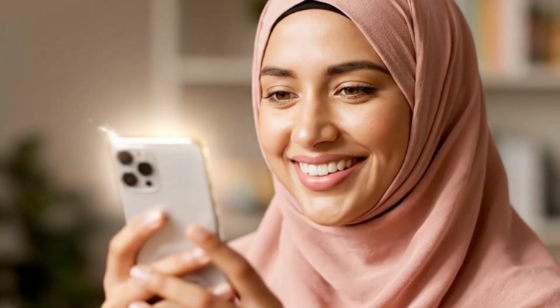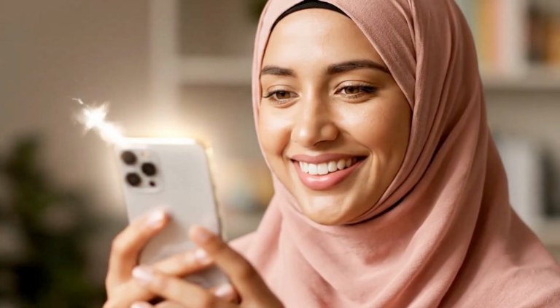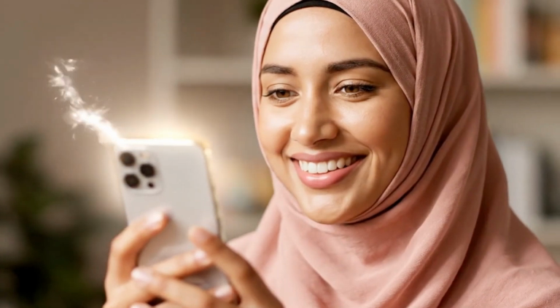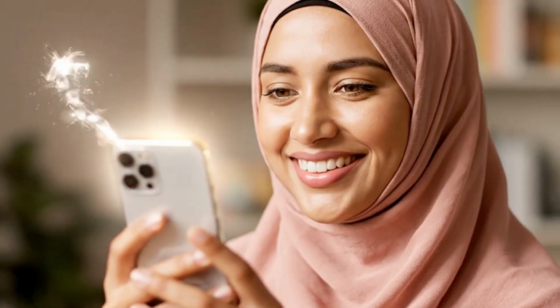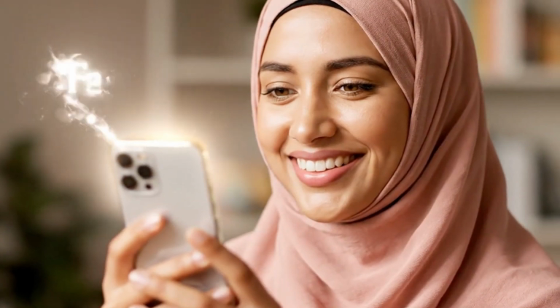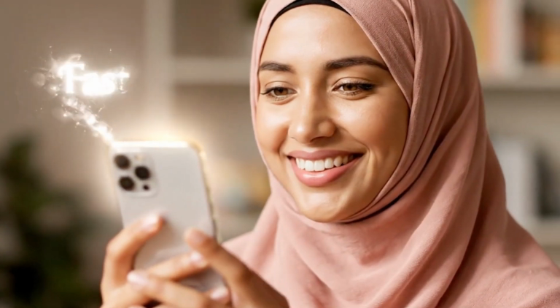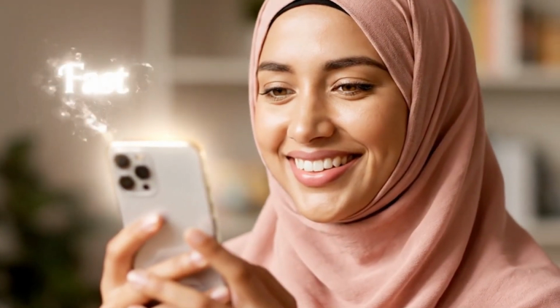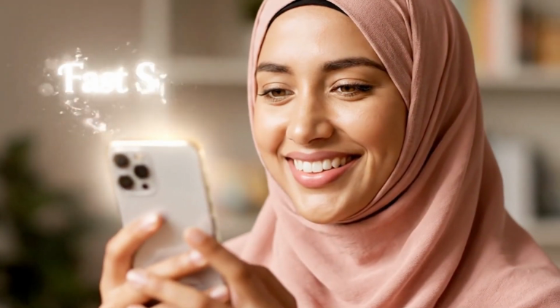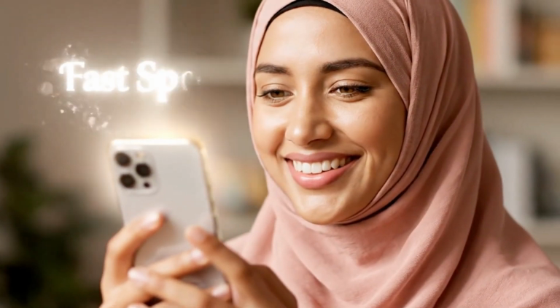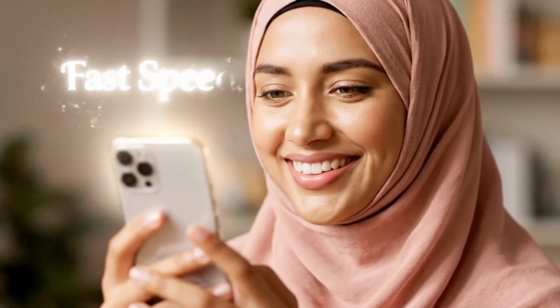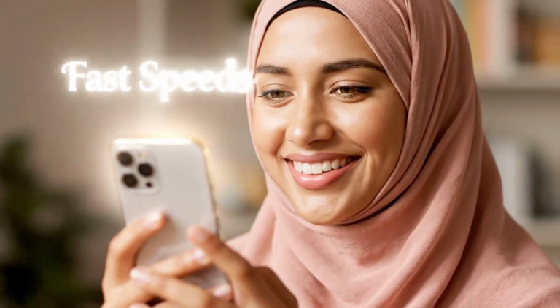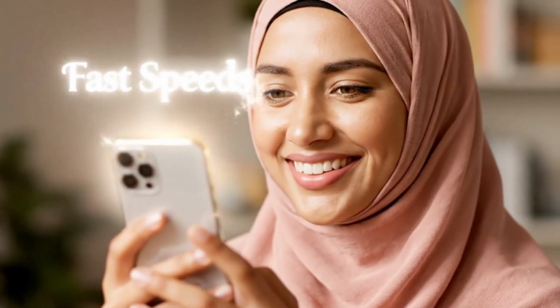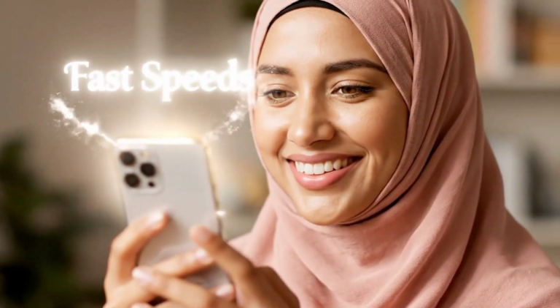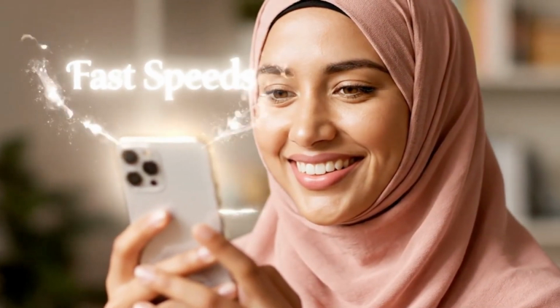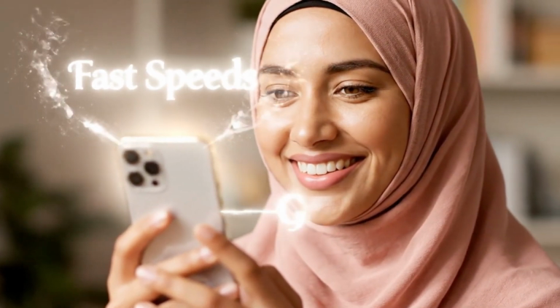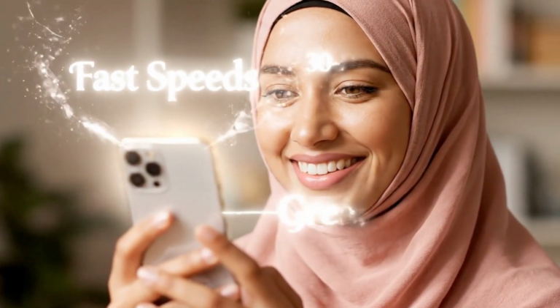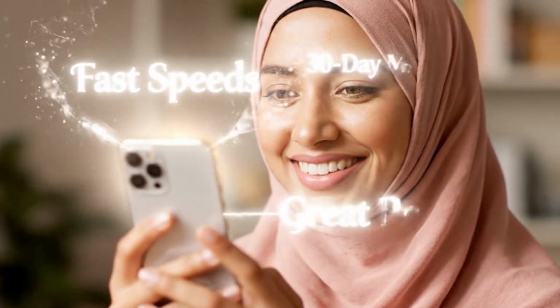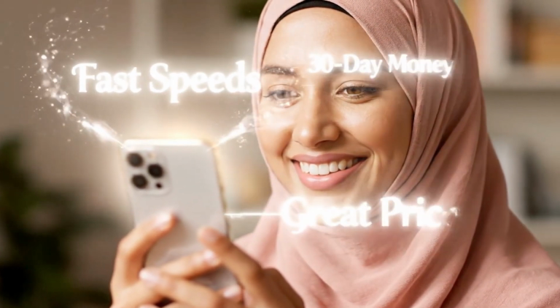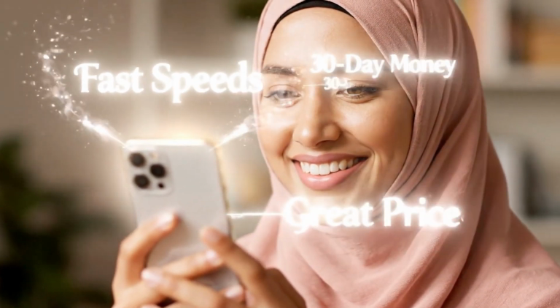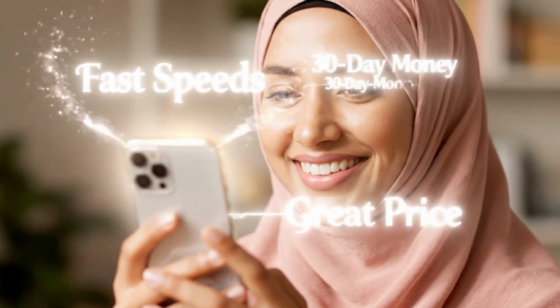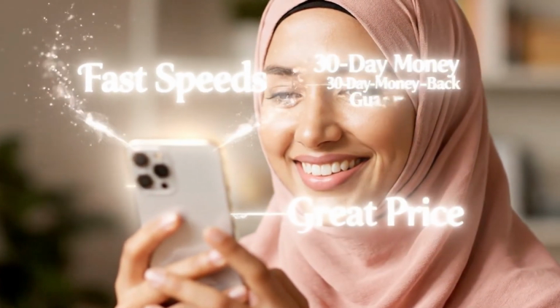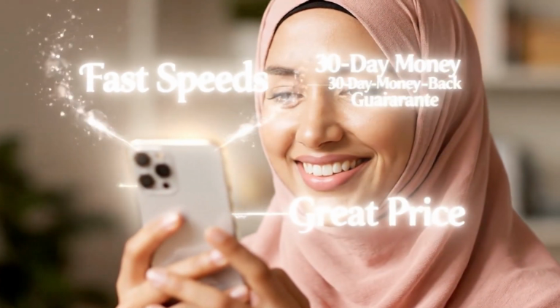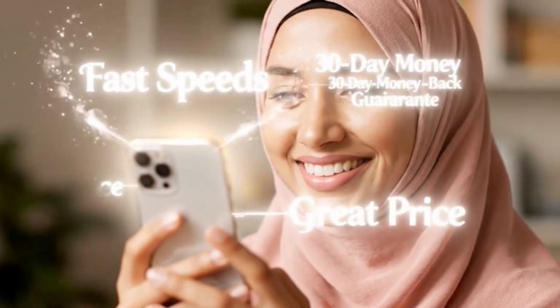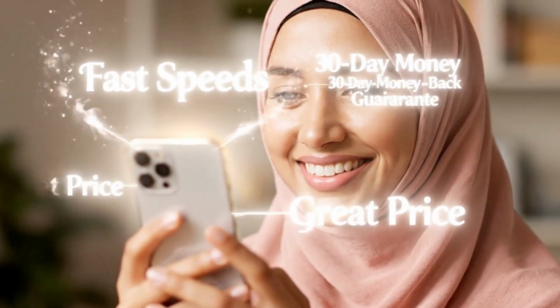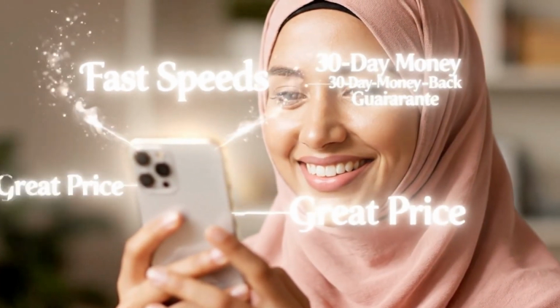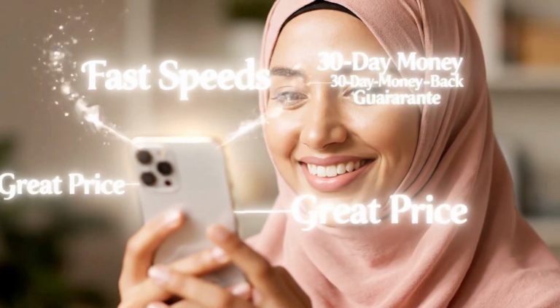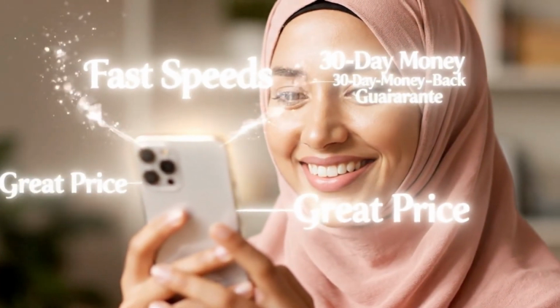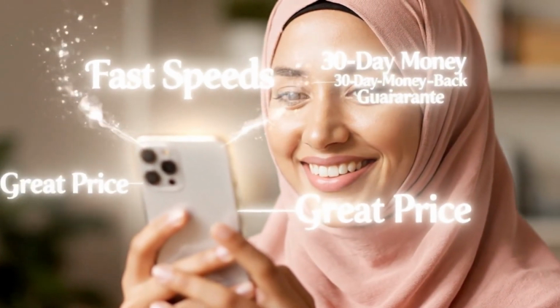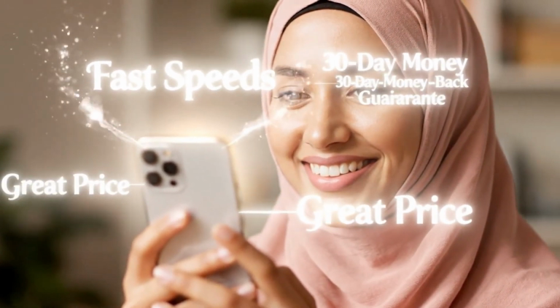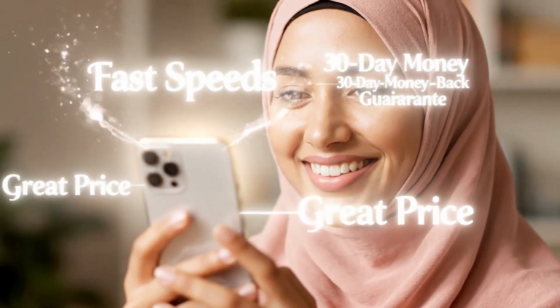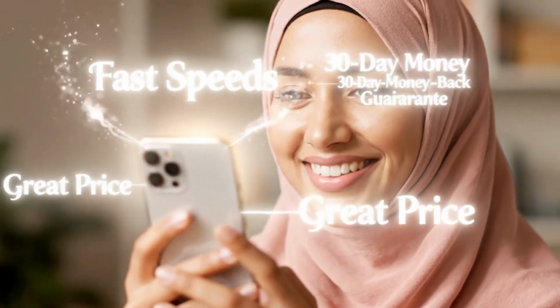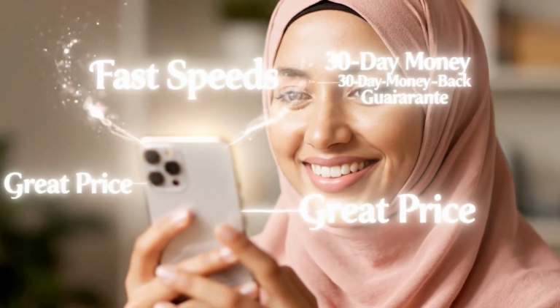Fast speeds. Great price. 30-day money-back guarantee.